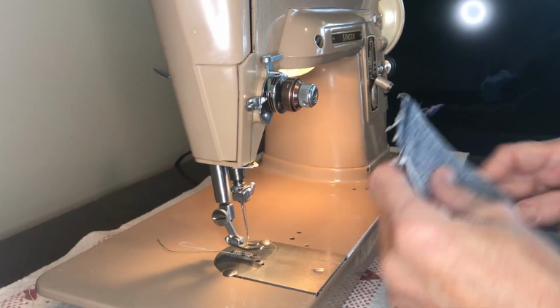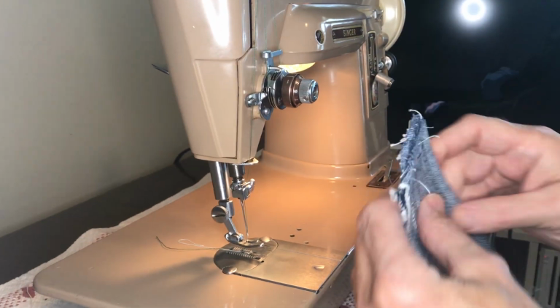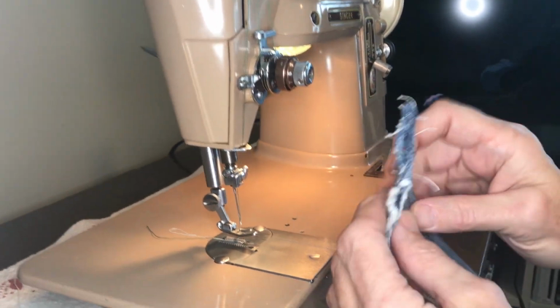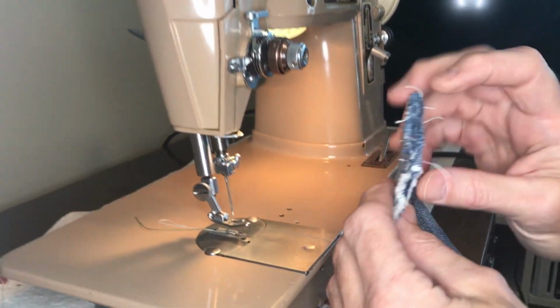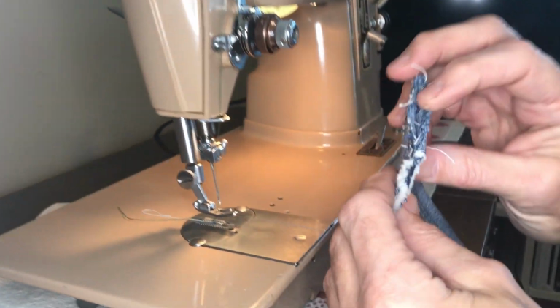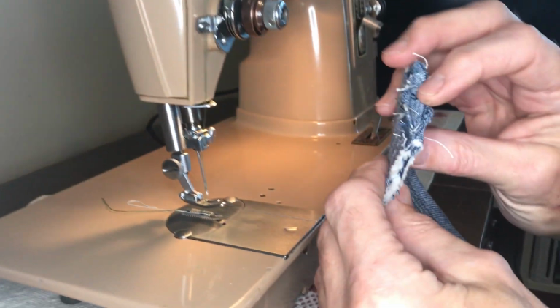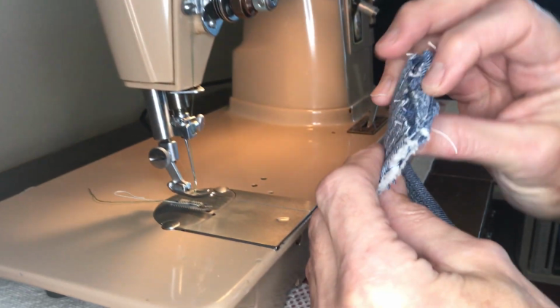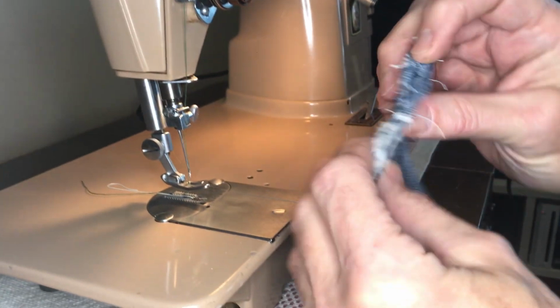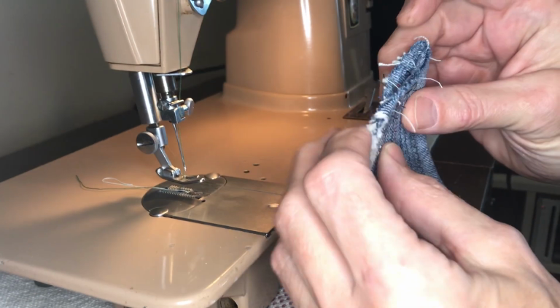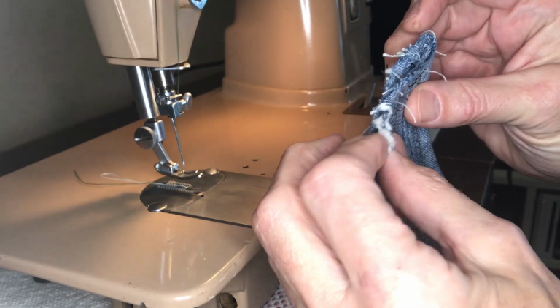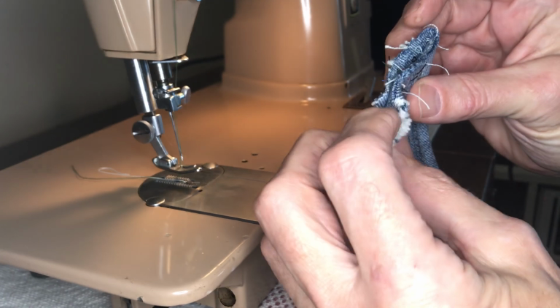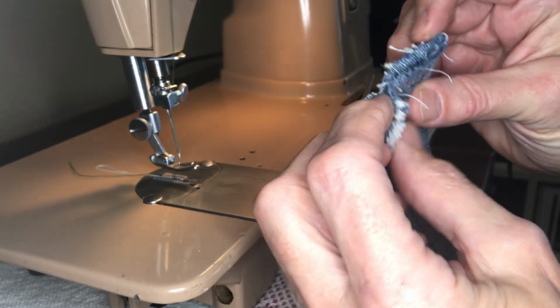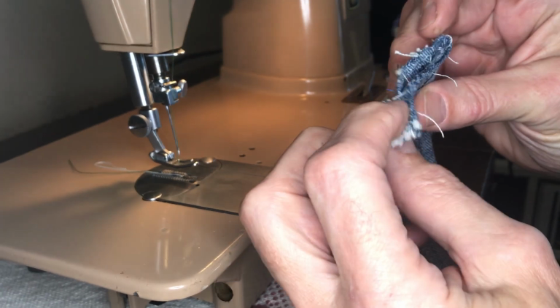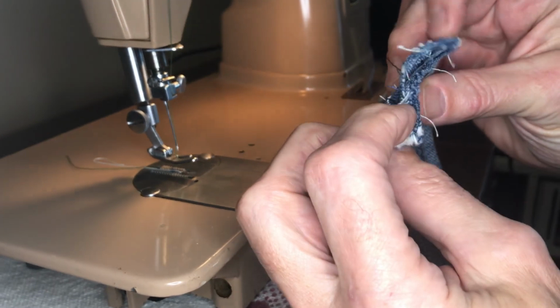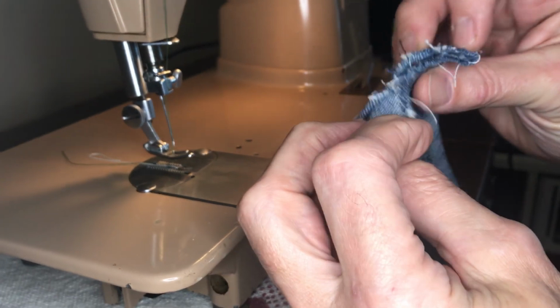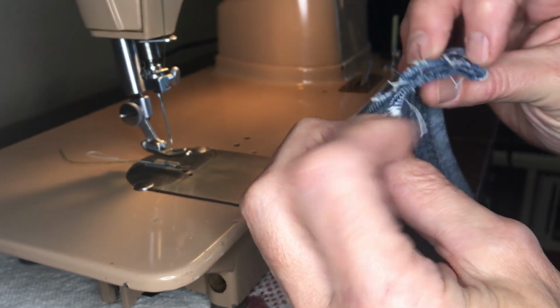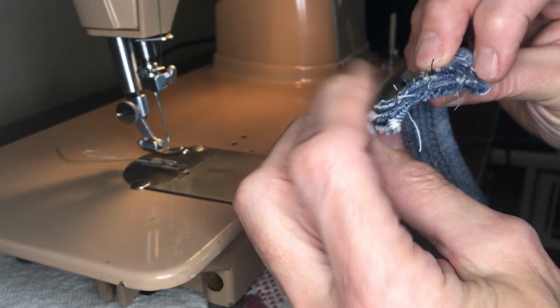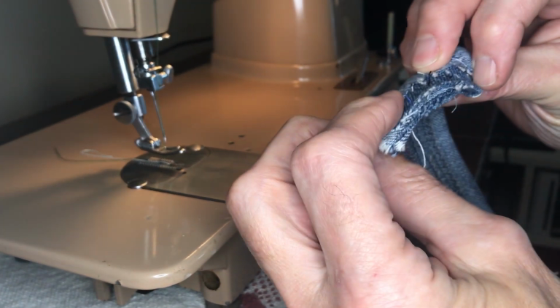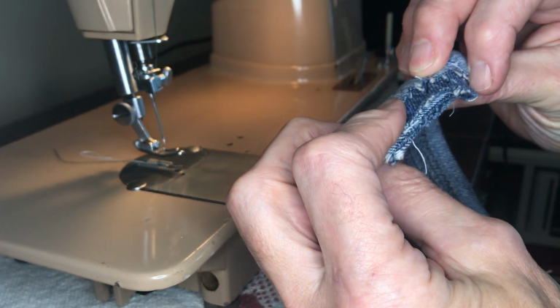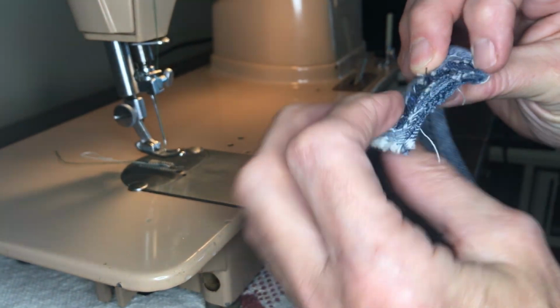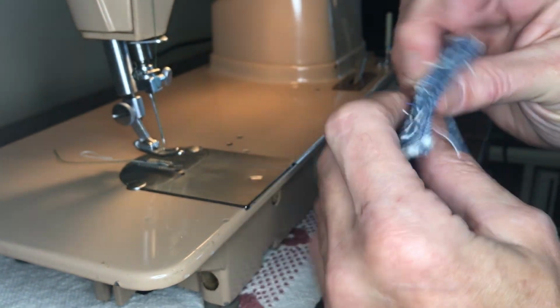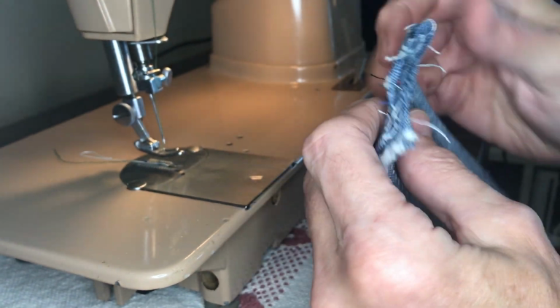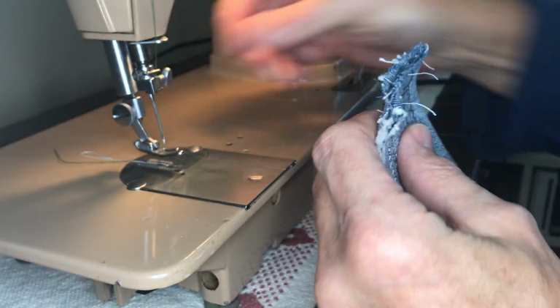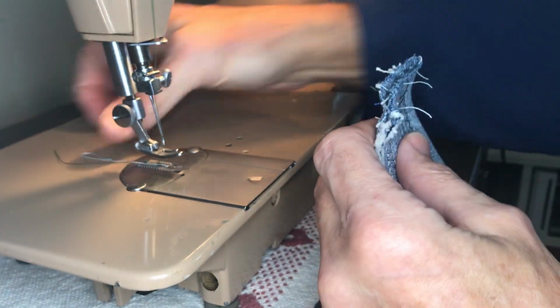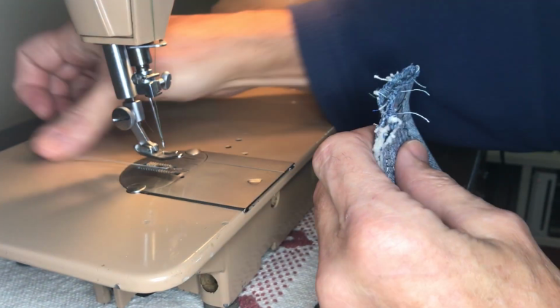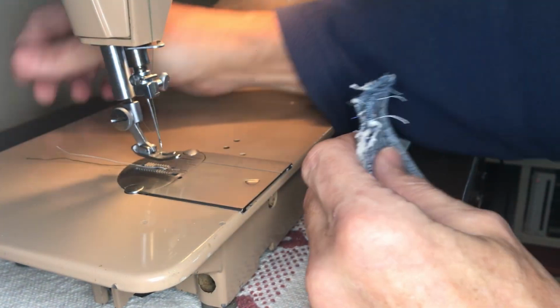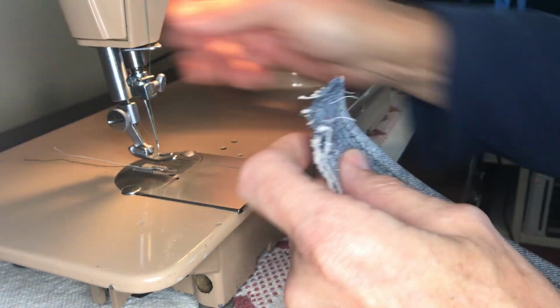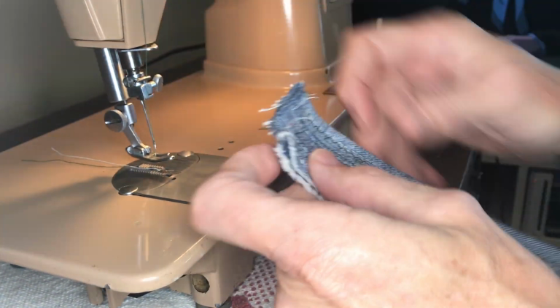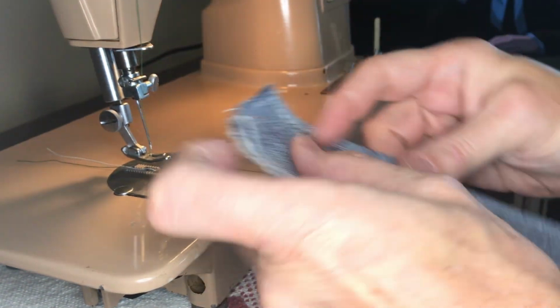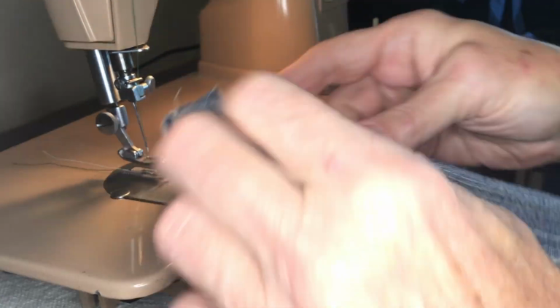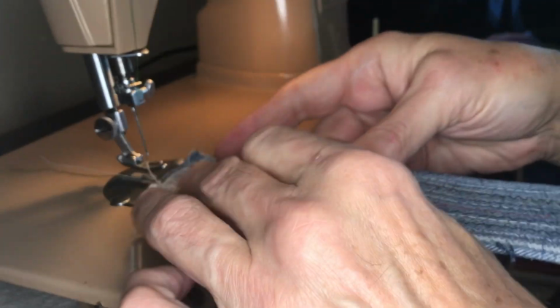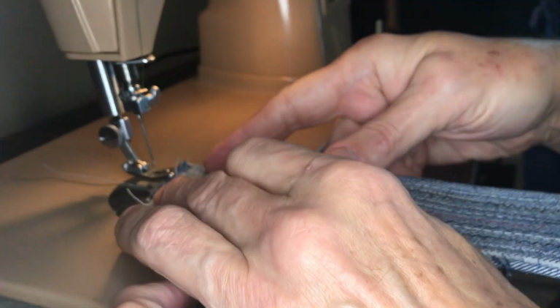I have a piece of denim here — it's four layers. I'll just show you that it goes through that too.